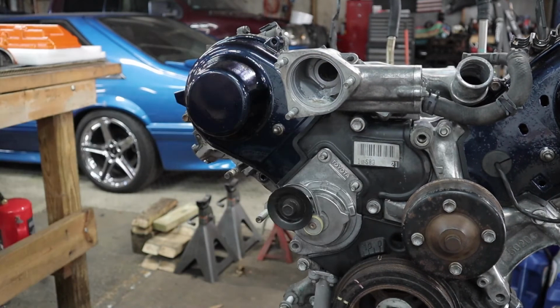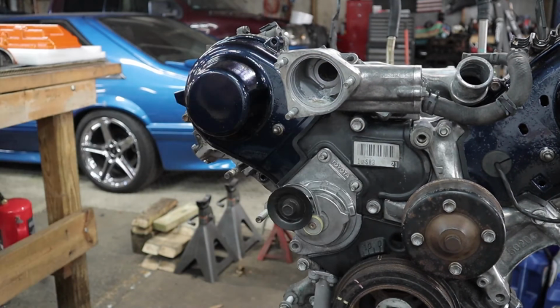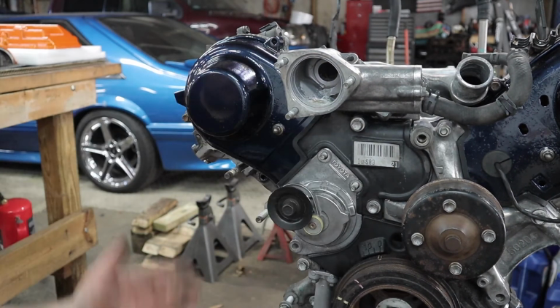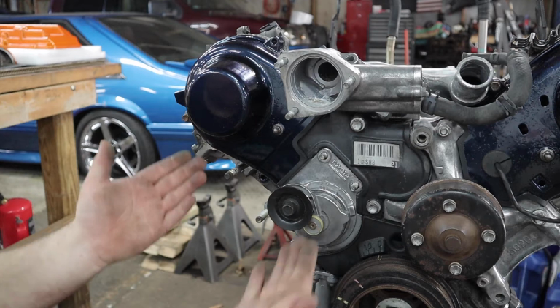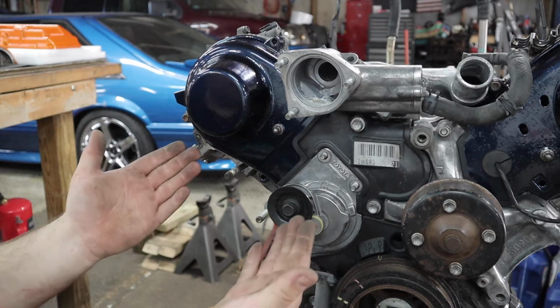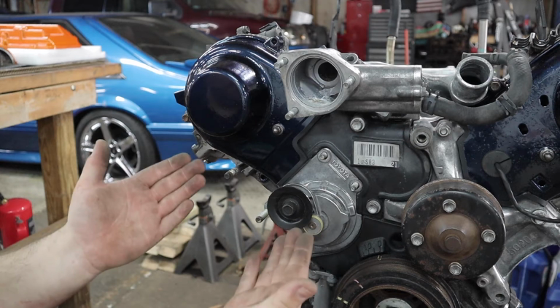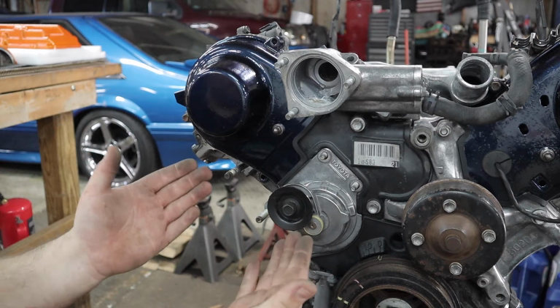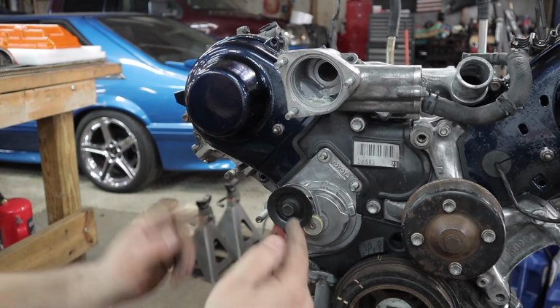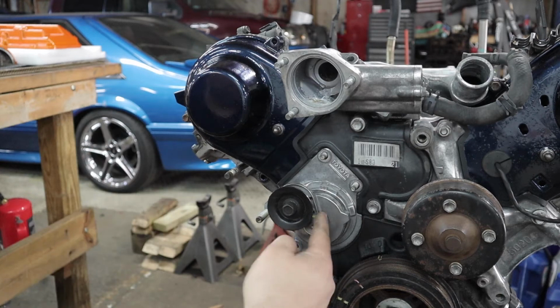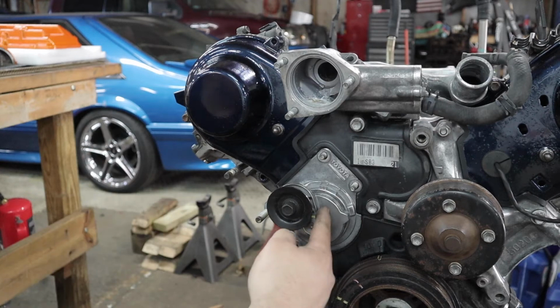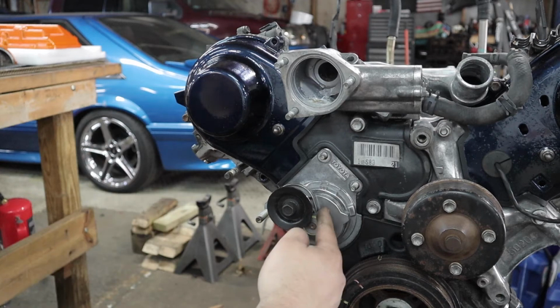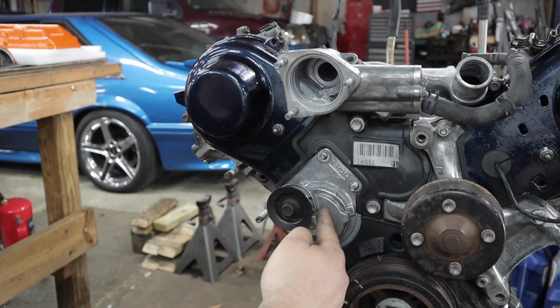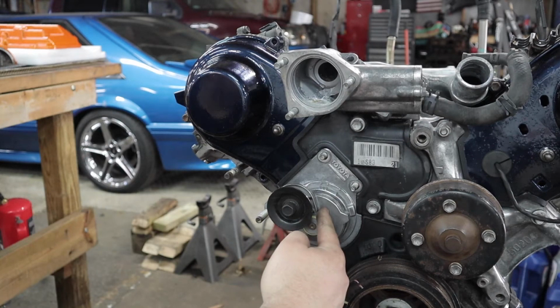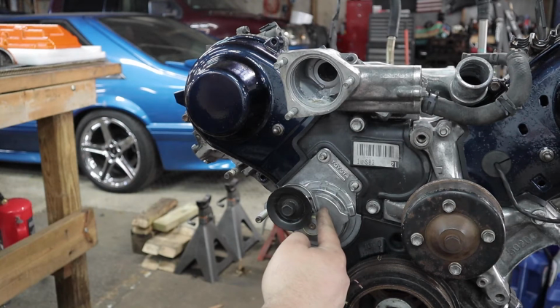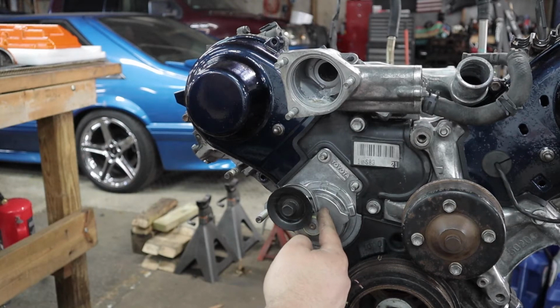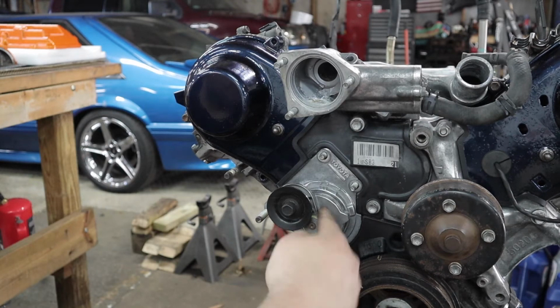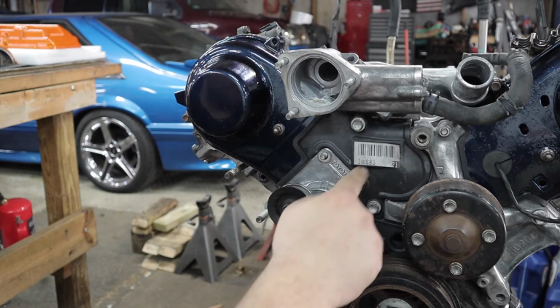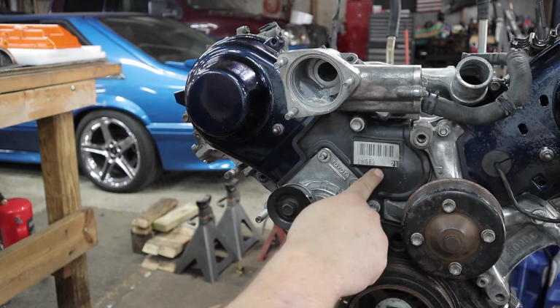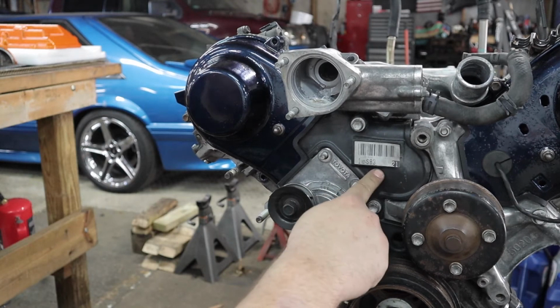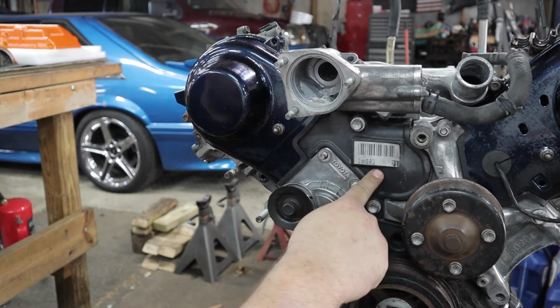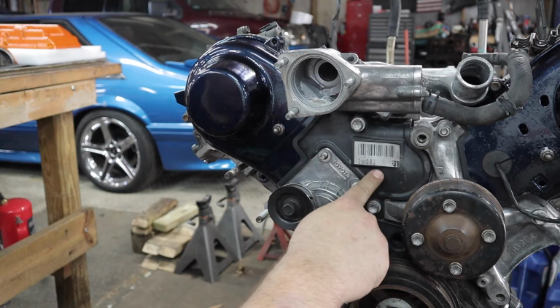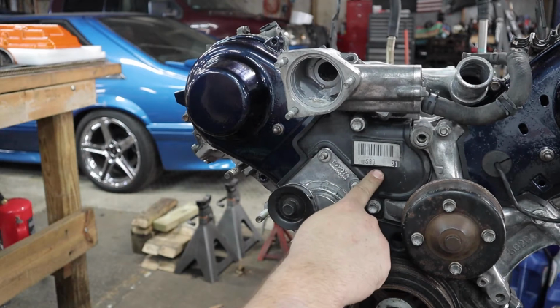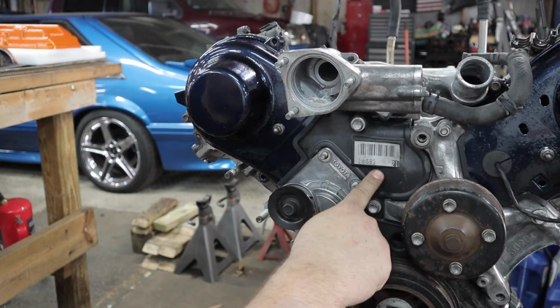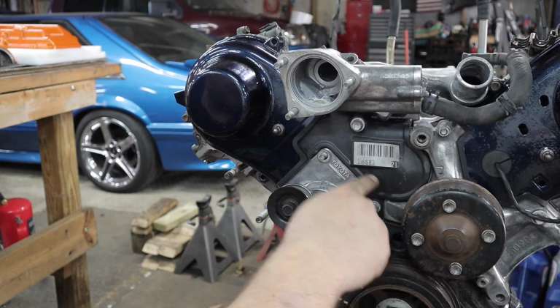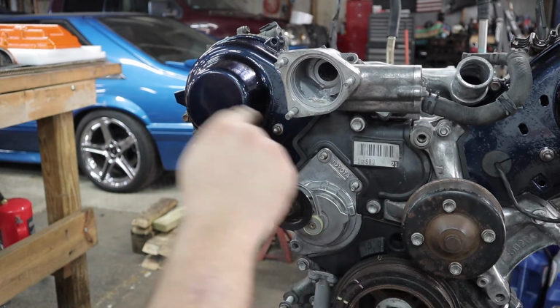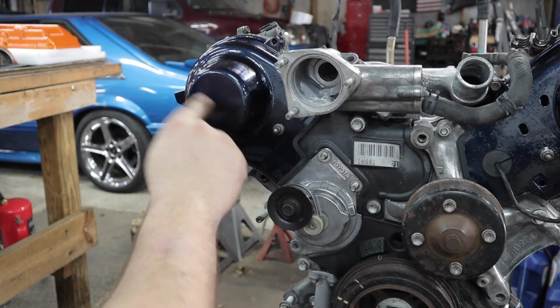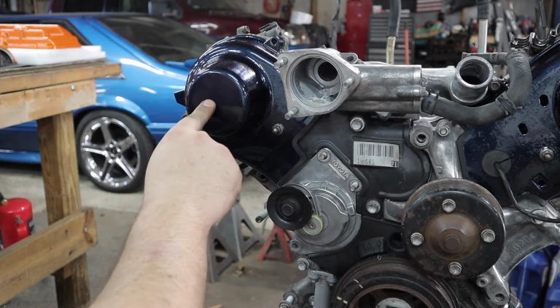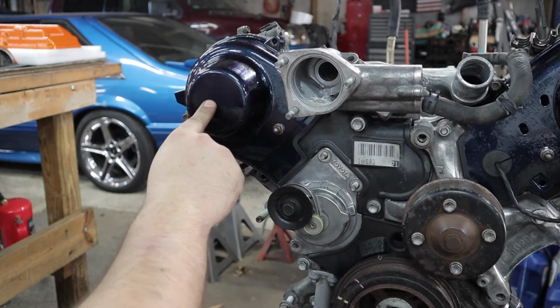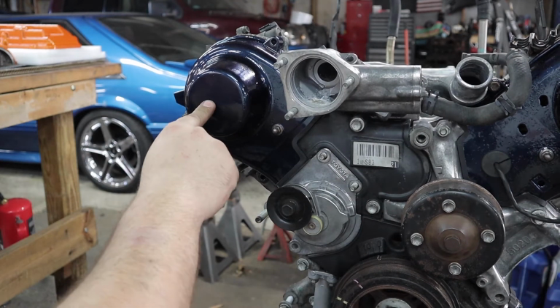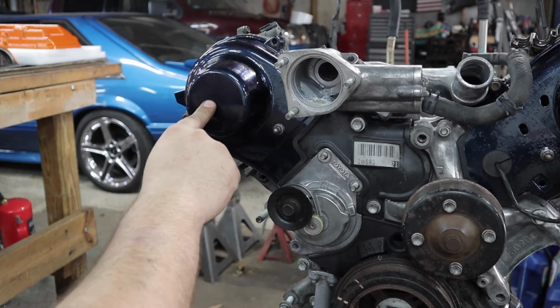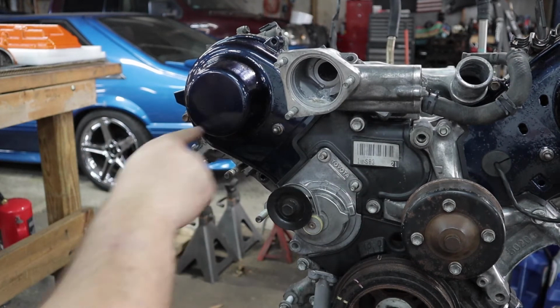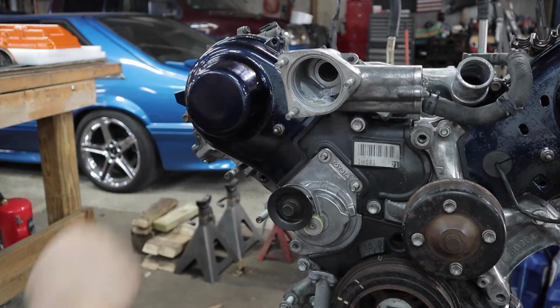Put the tensioner on before you put these covers on.